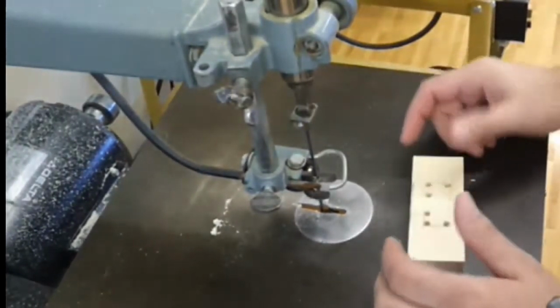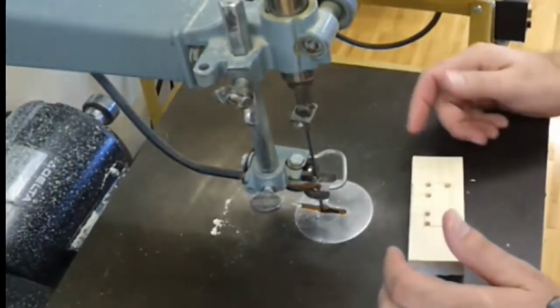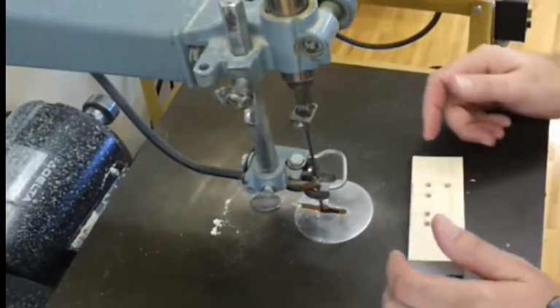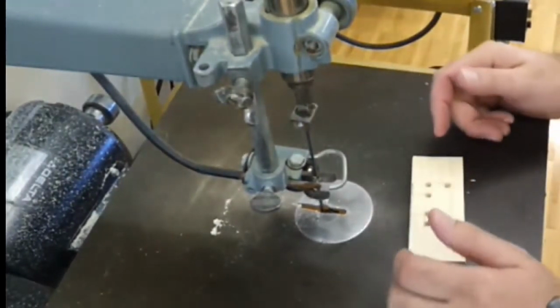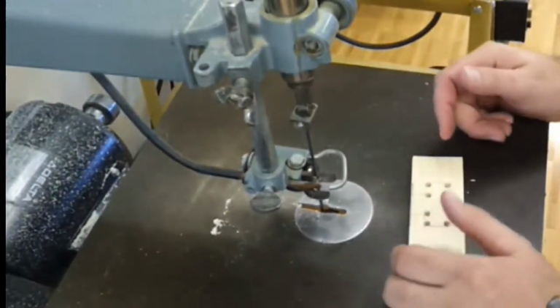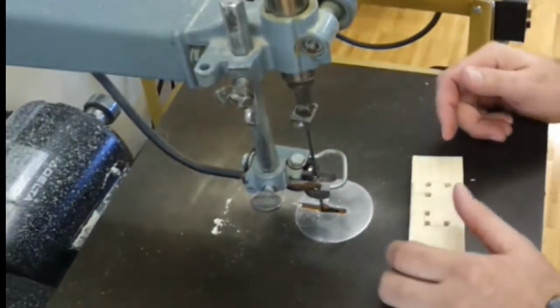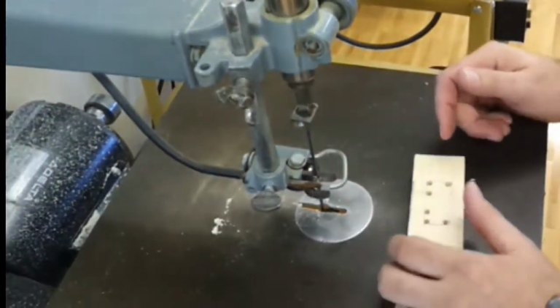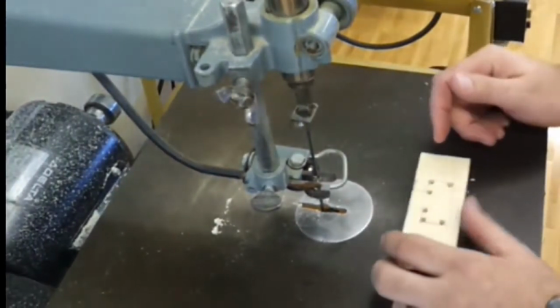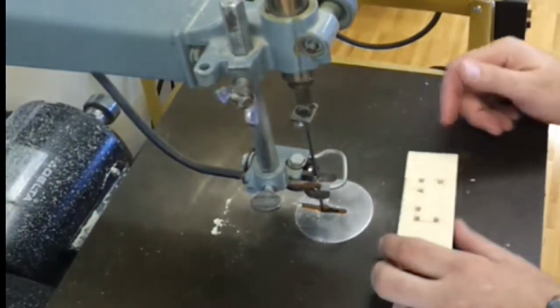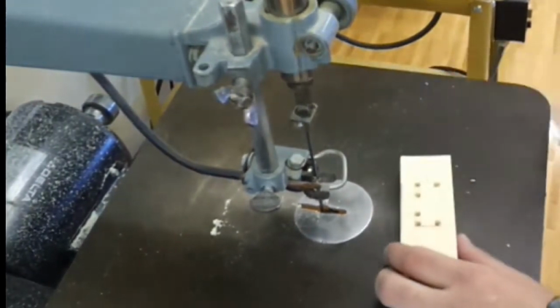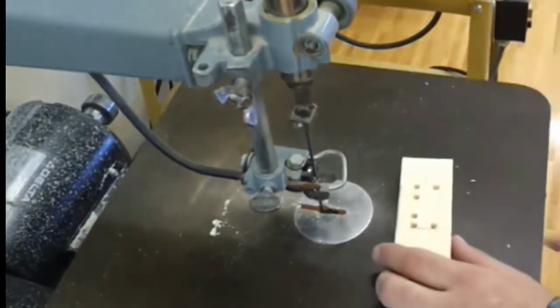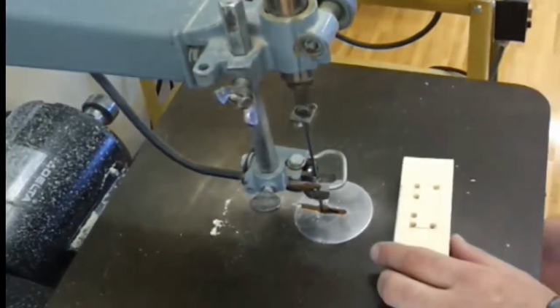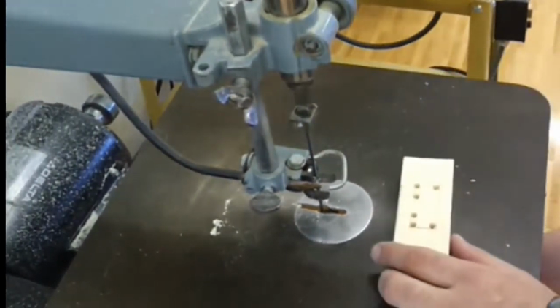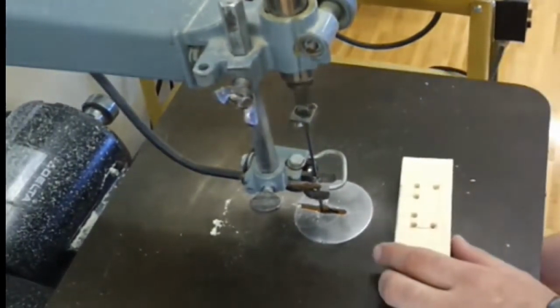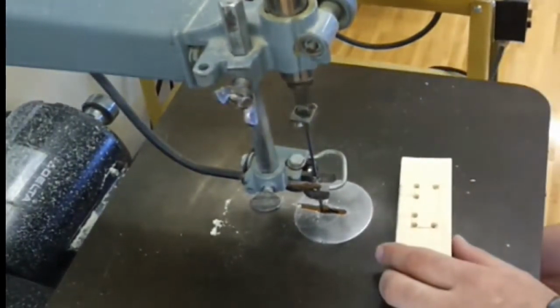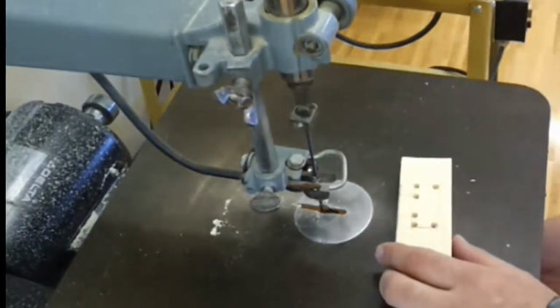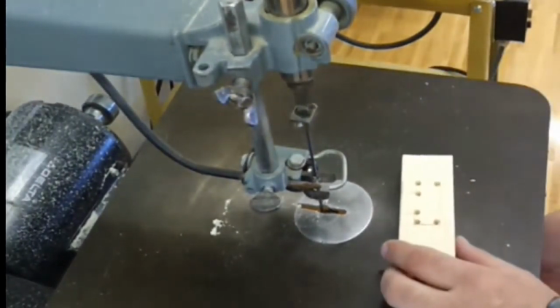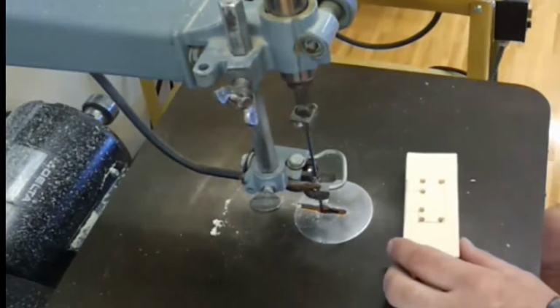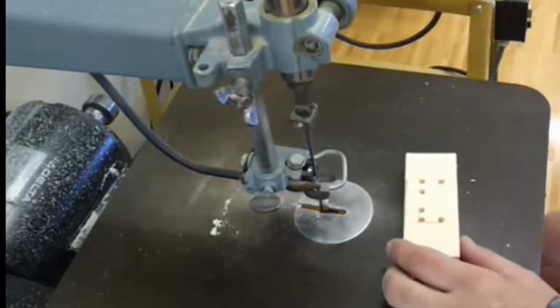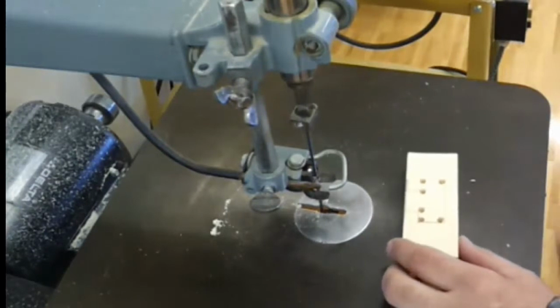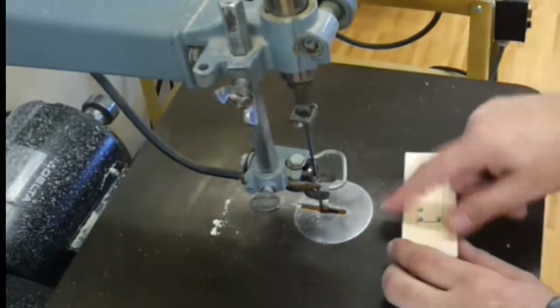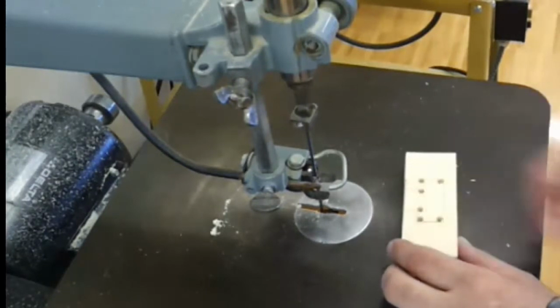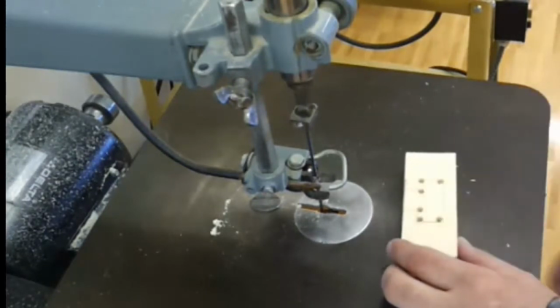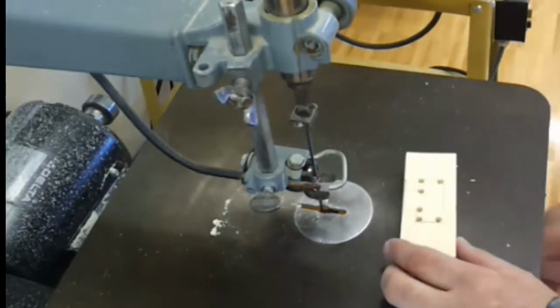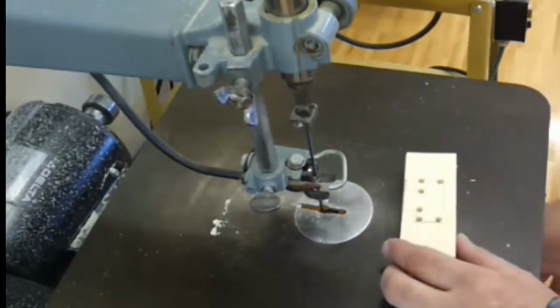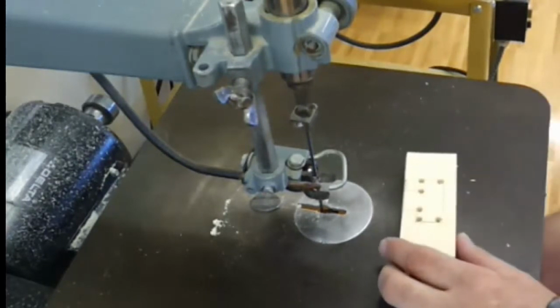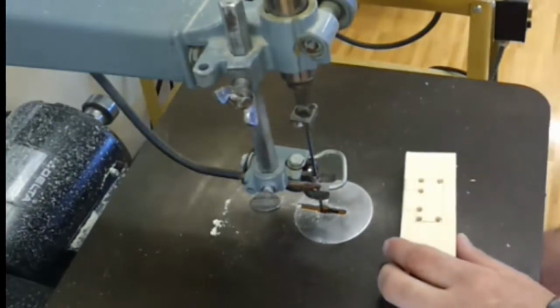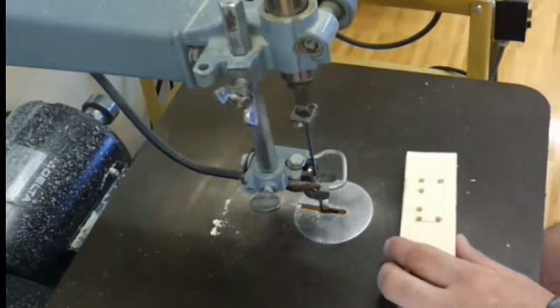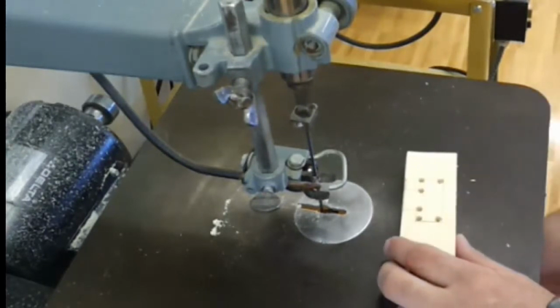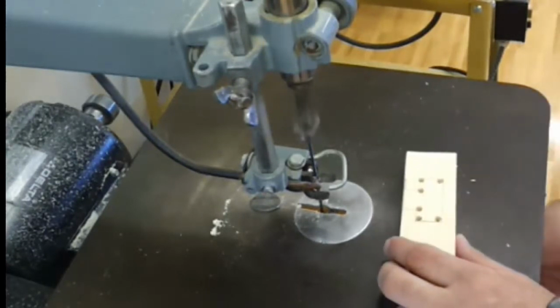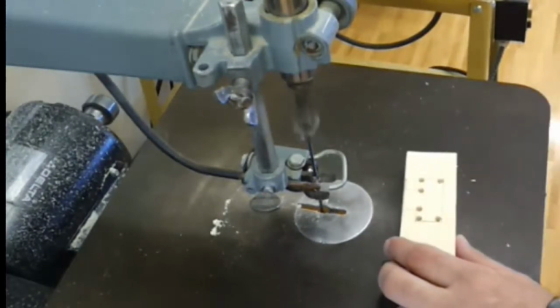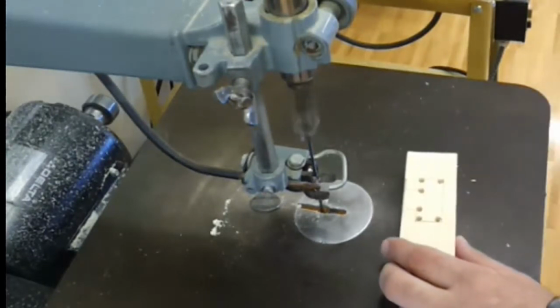Safety glasses are on — turn on the saw and follow your lines. Let's go.